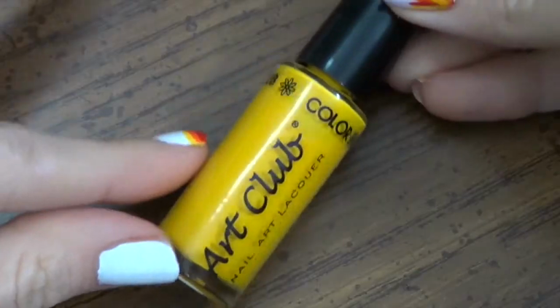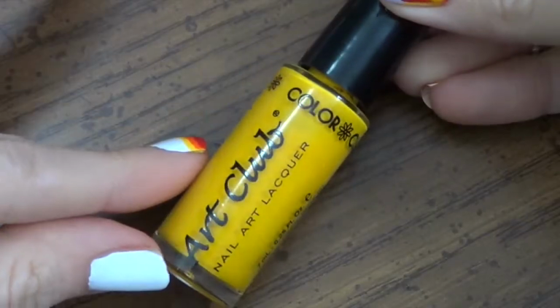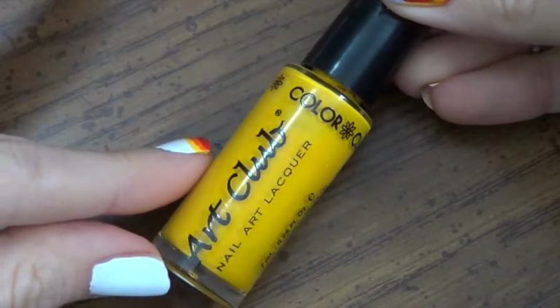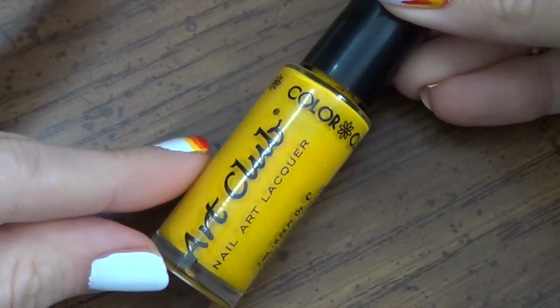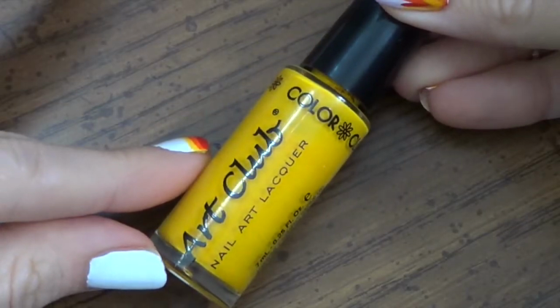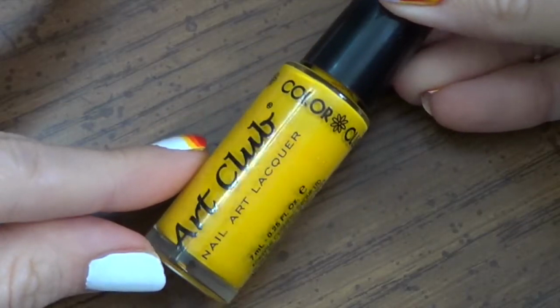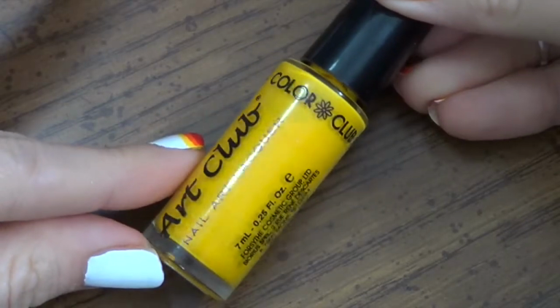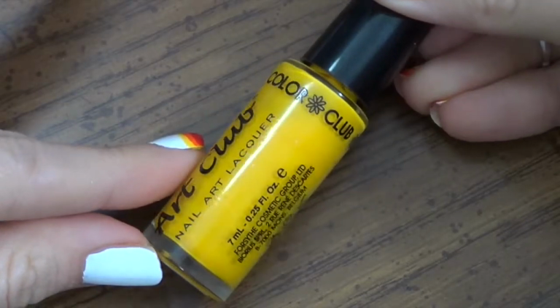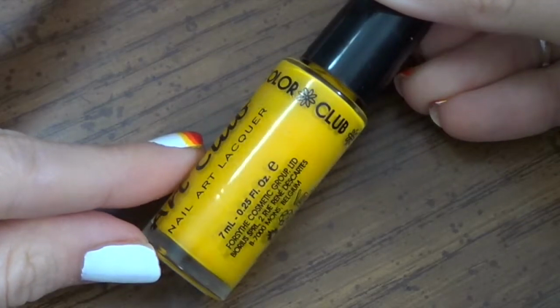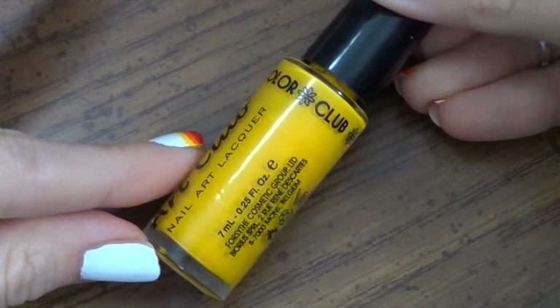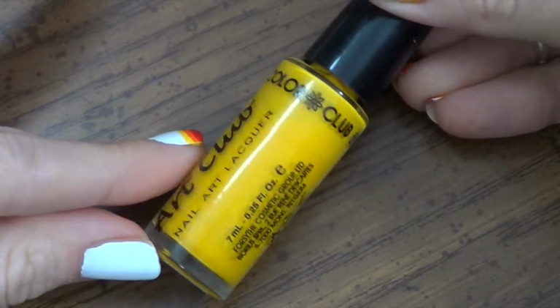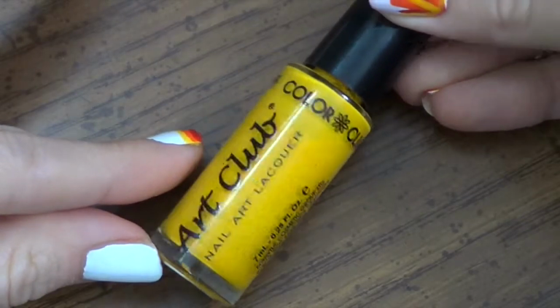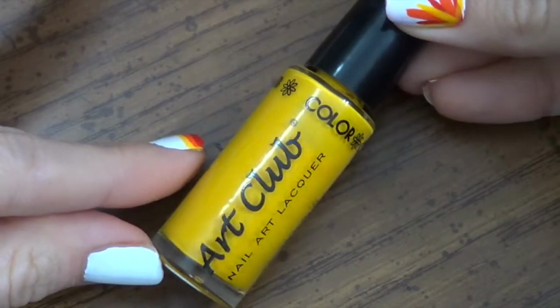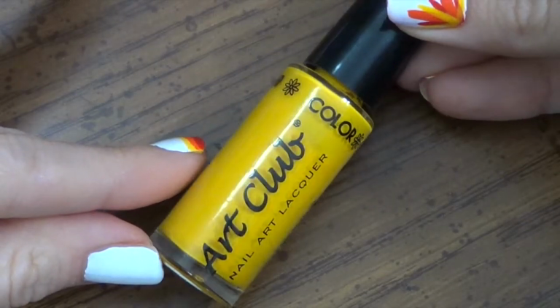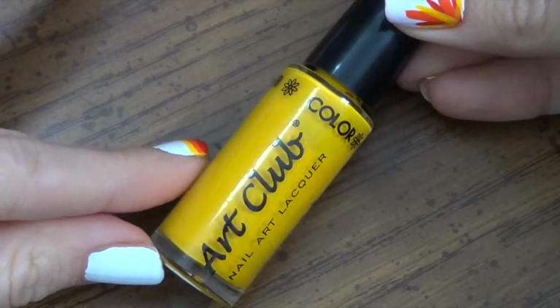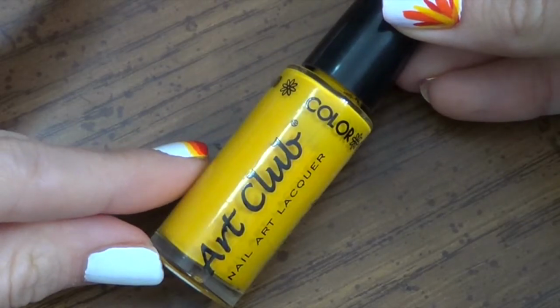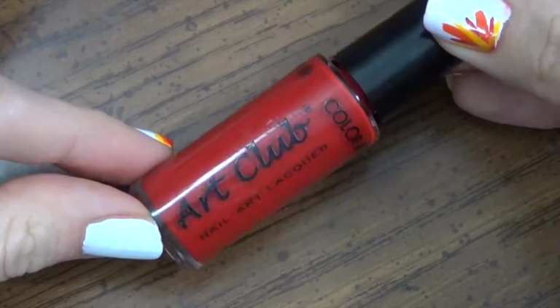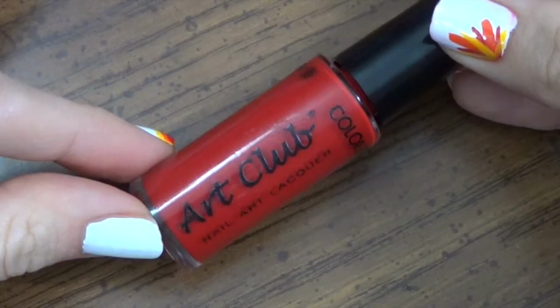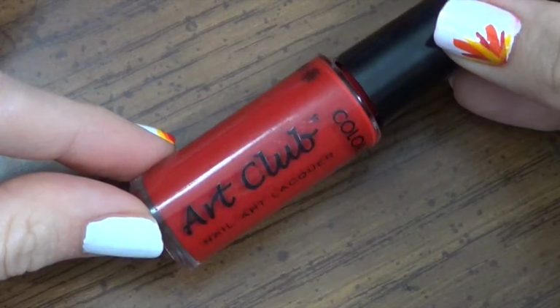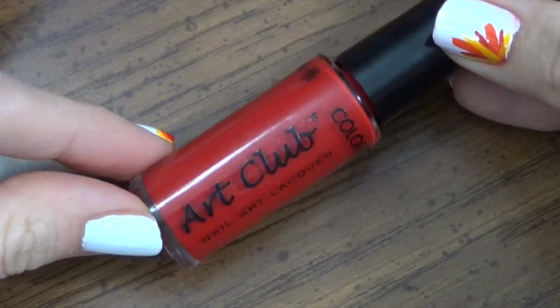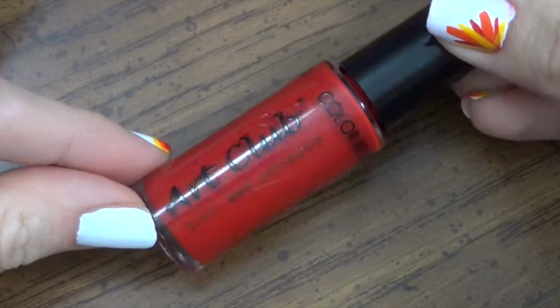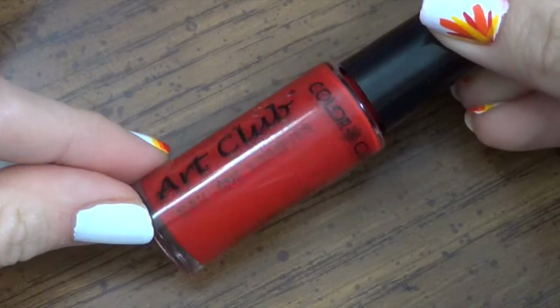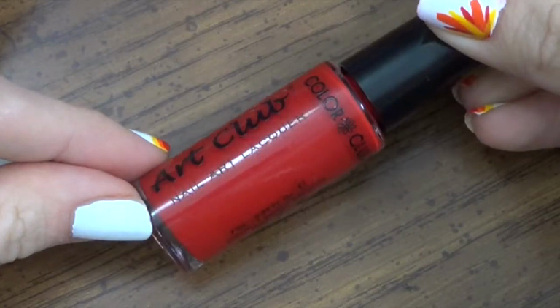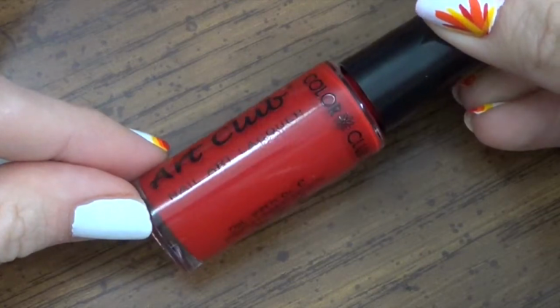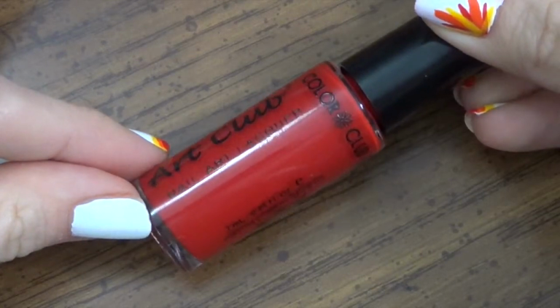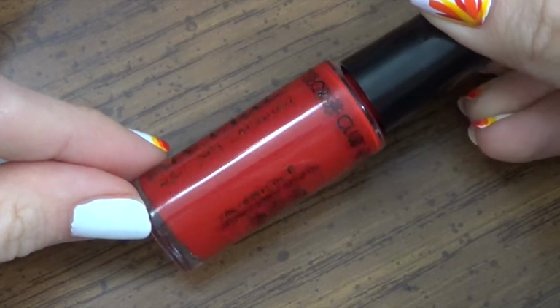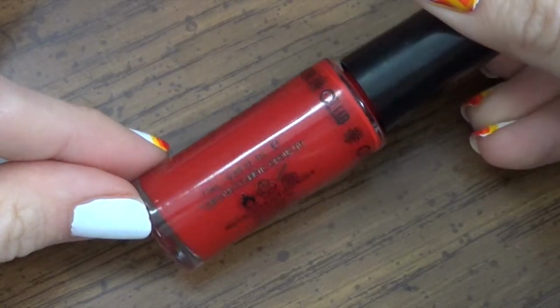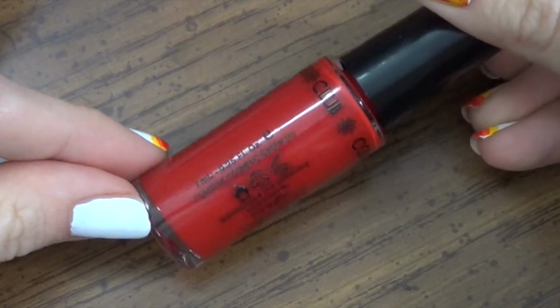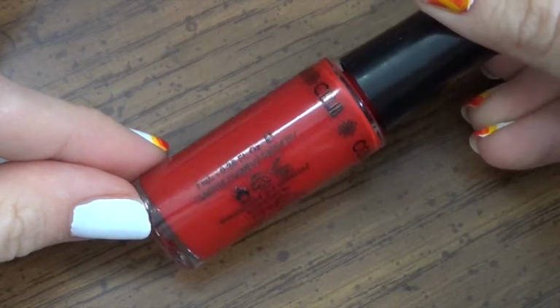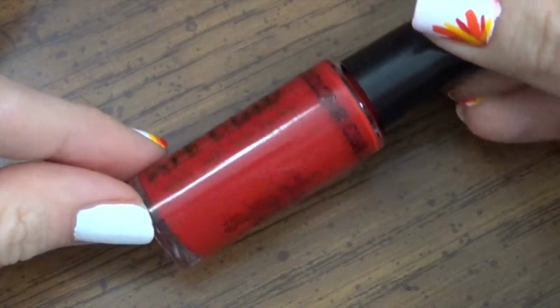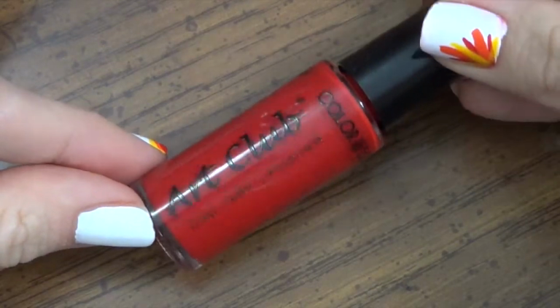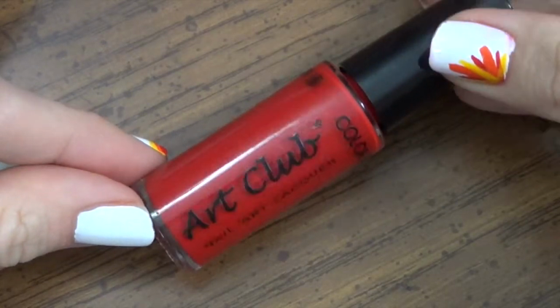Now, you might also want to use nail stripers — it's a little bit easier. So I have yellow and I have red; I just don't have an orange at this time.